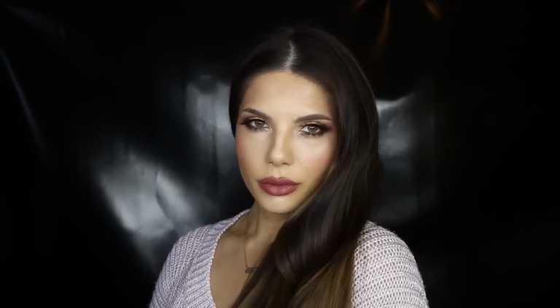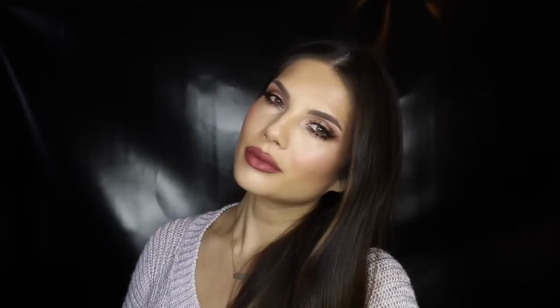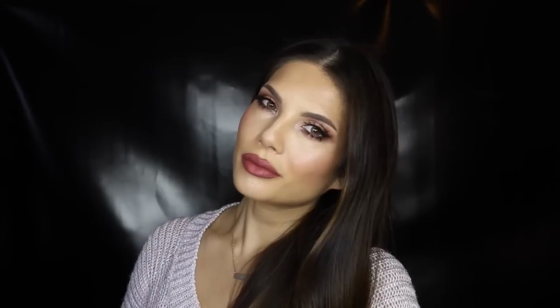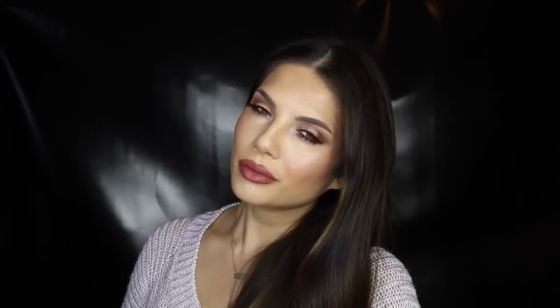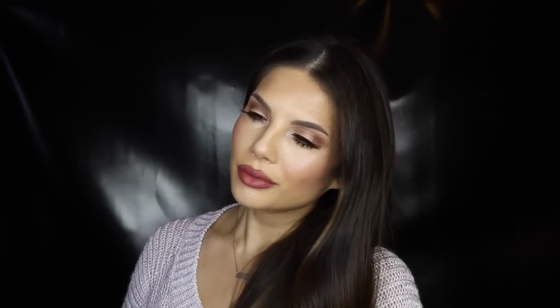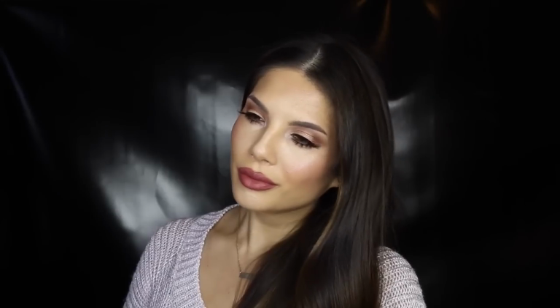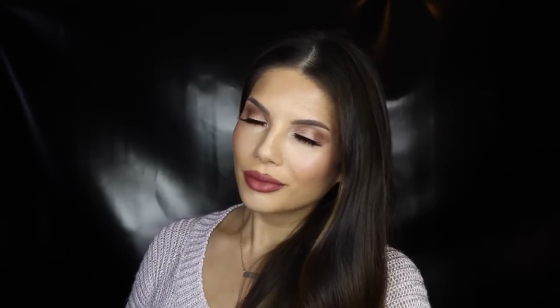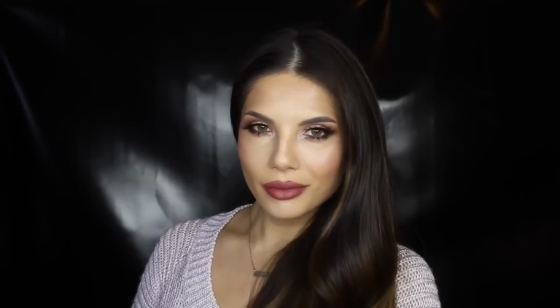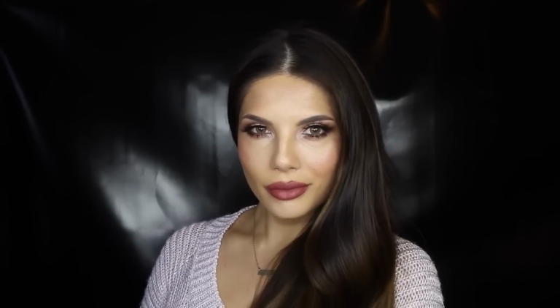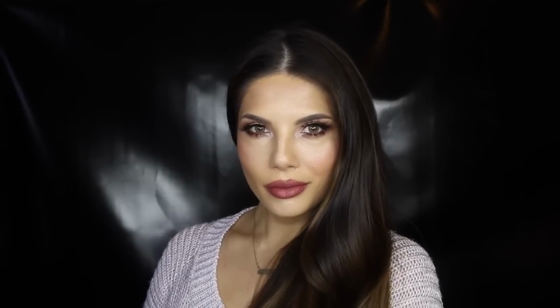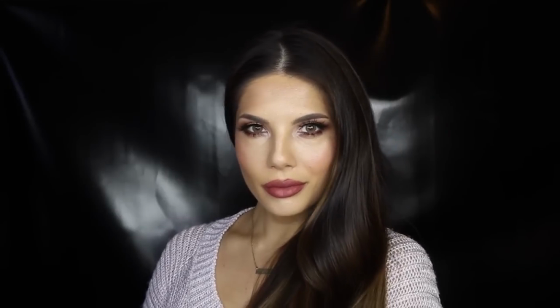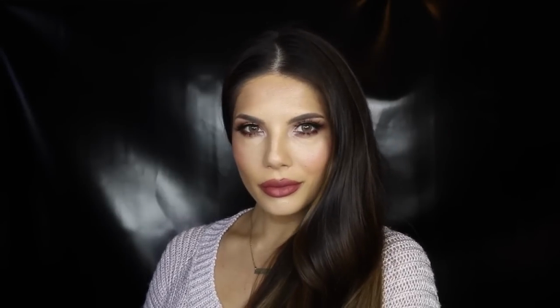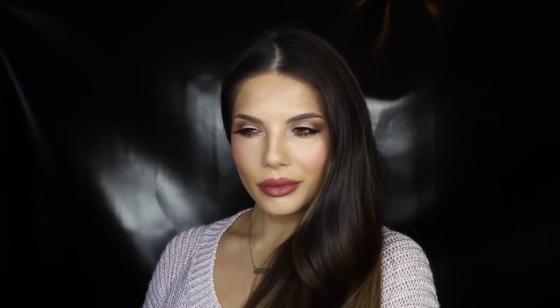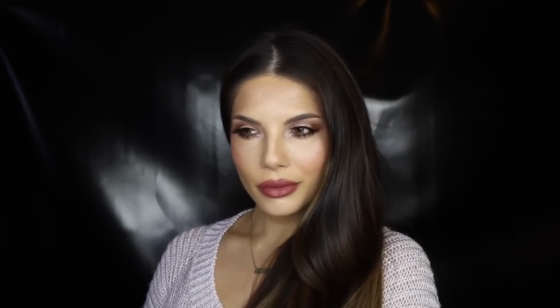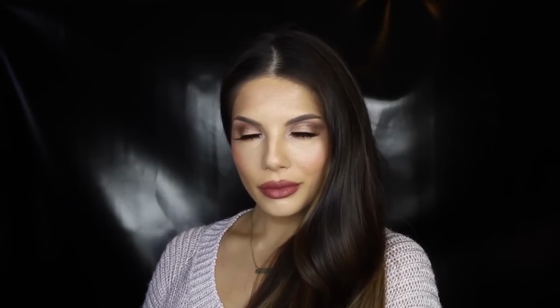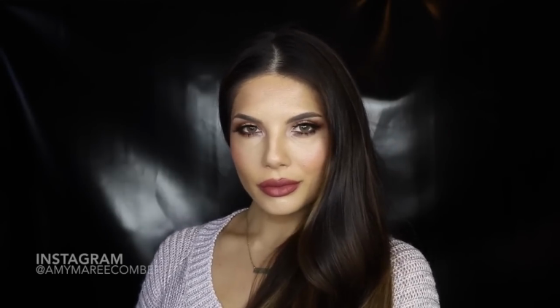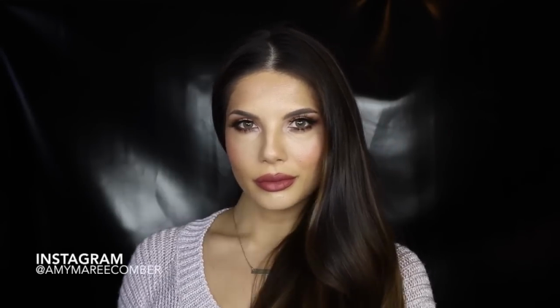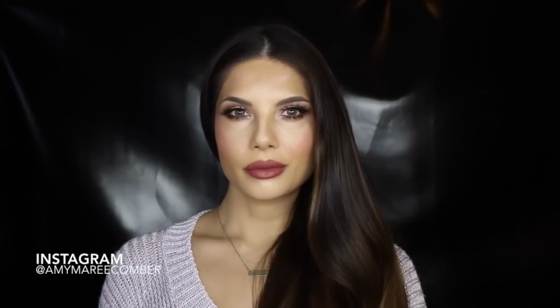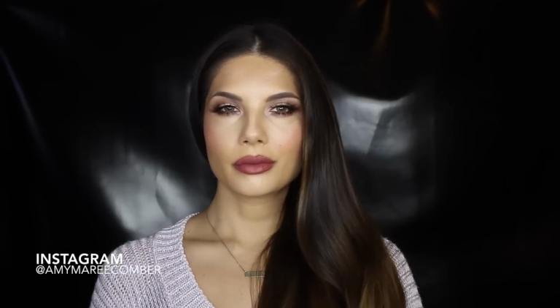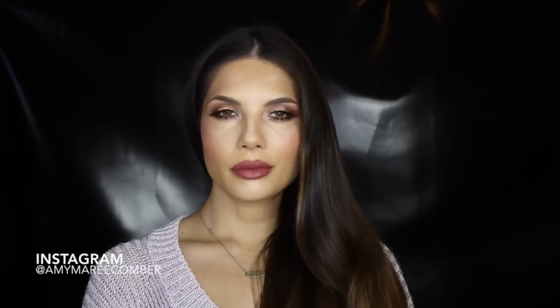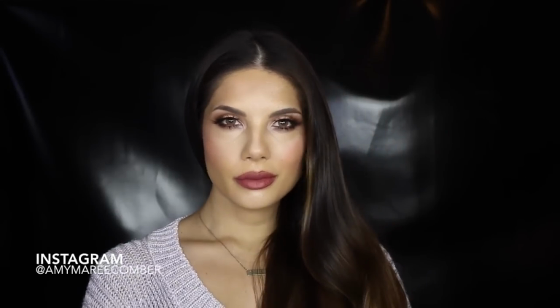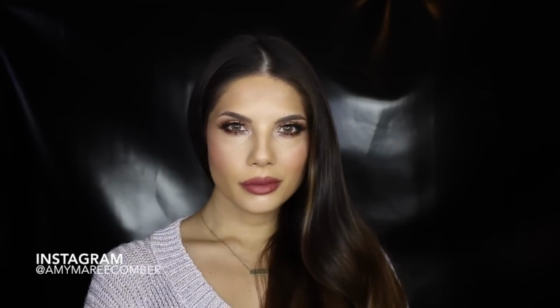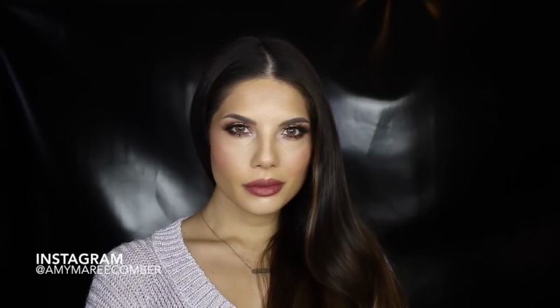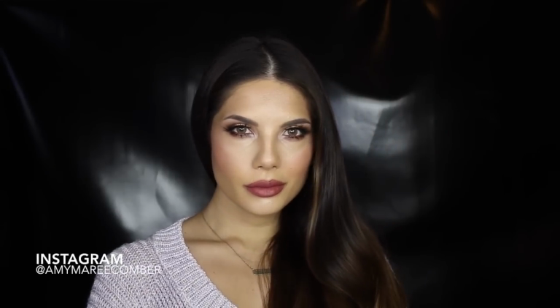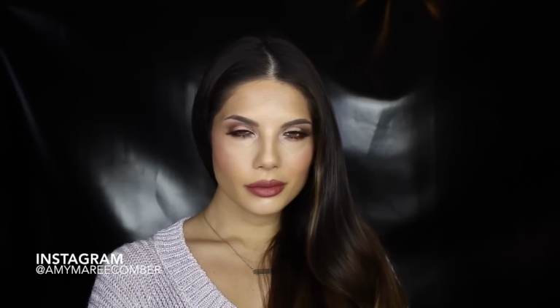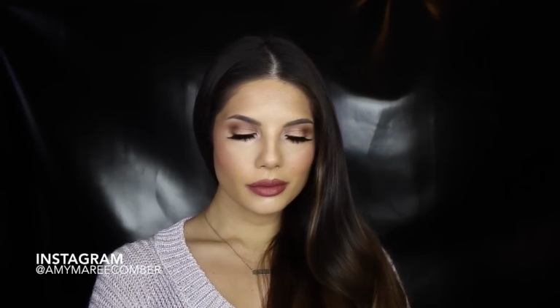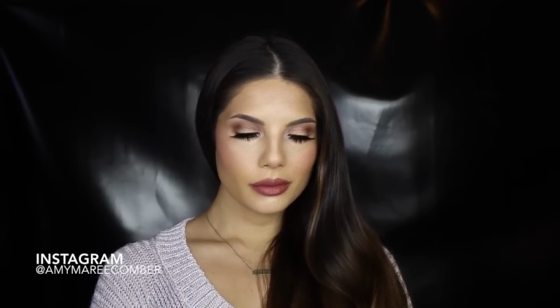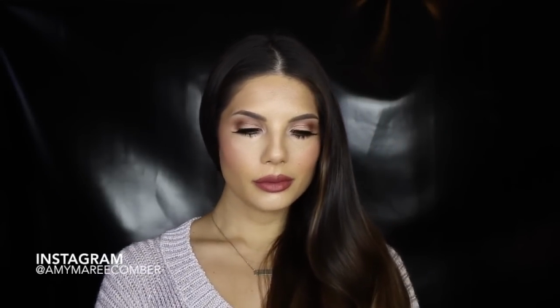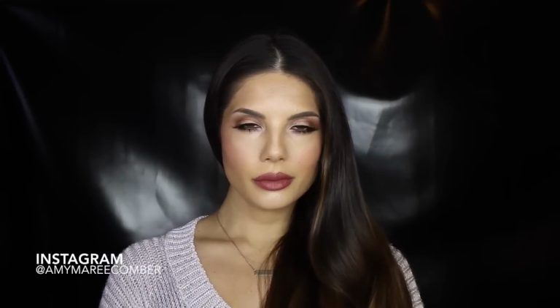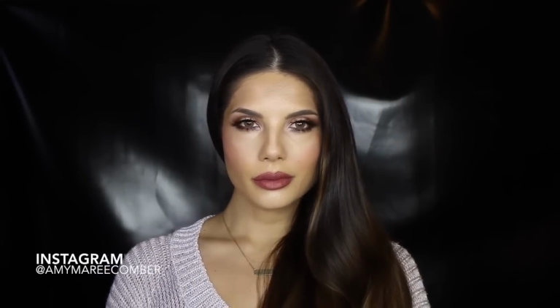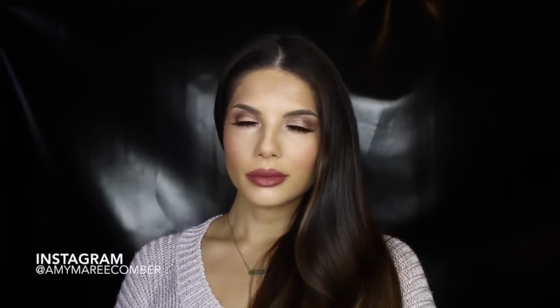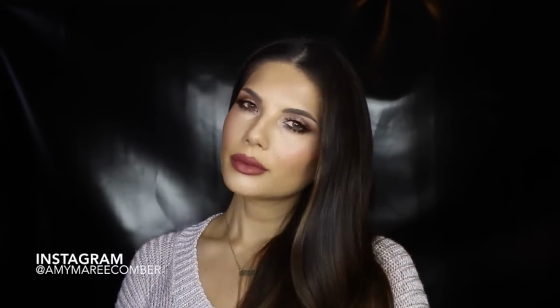Hi guys, welcome back to my channel. If you'd like to know how I got this look, please keep on watching.